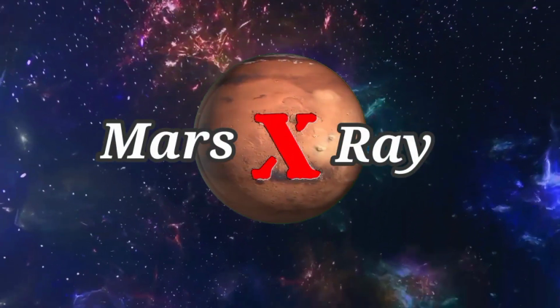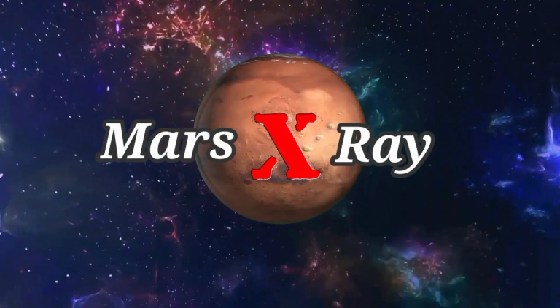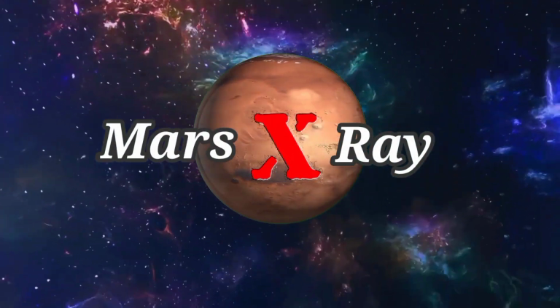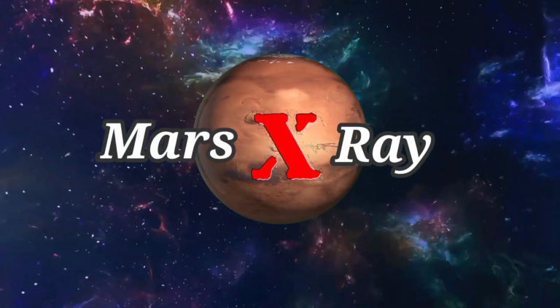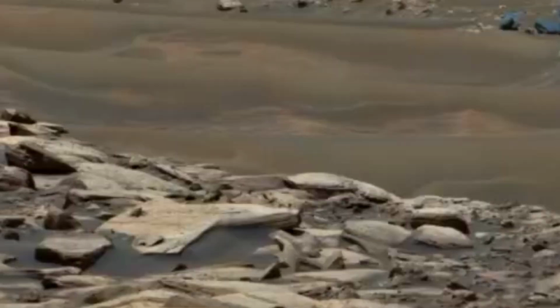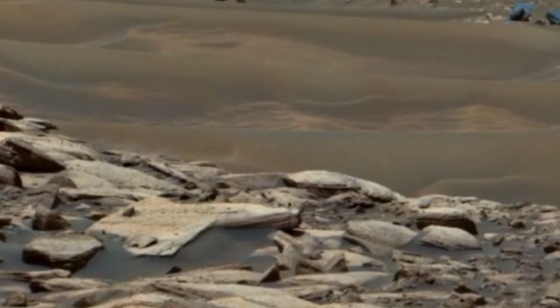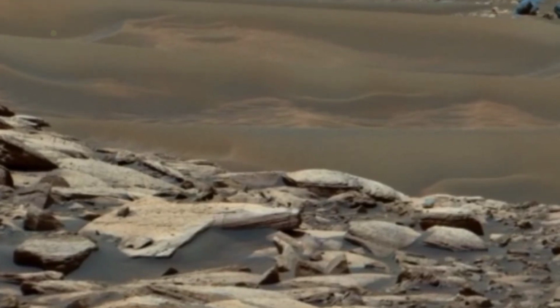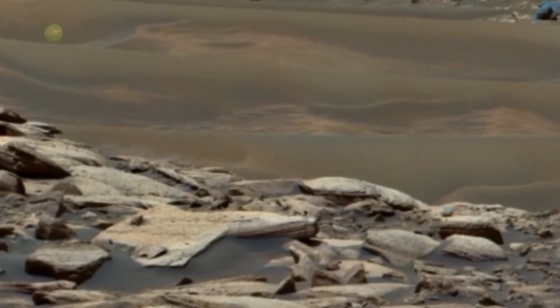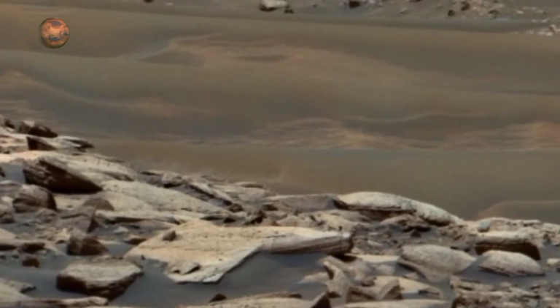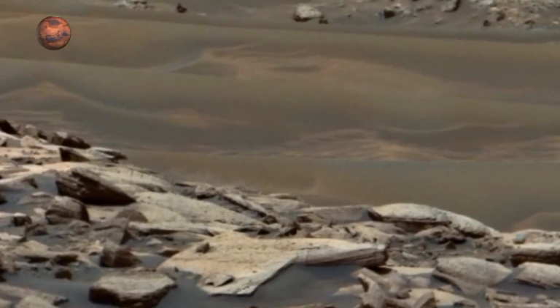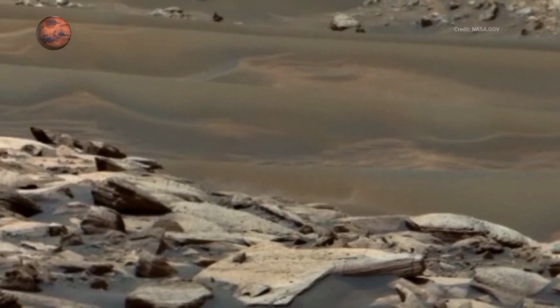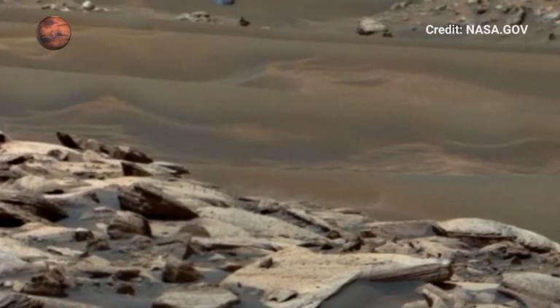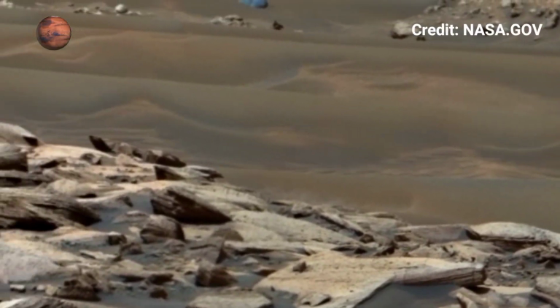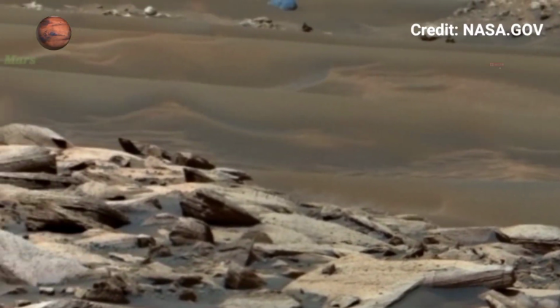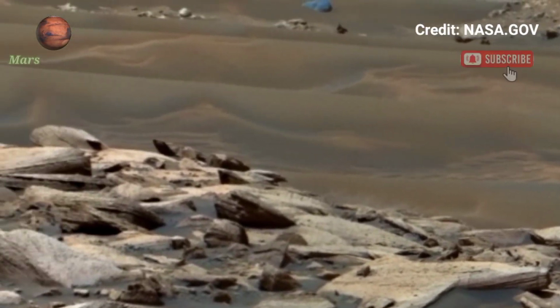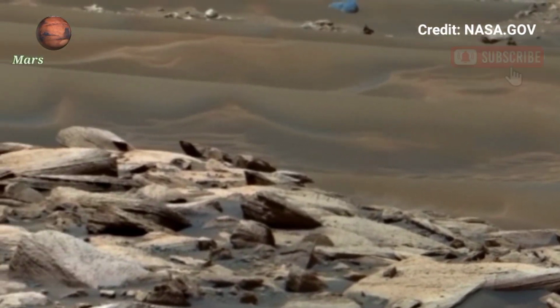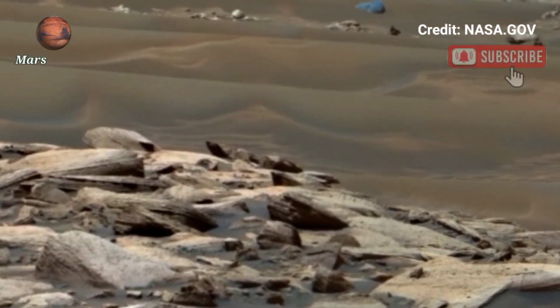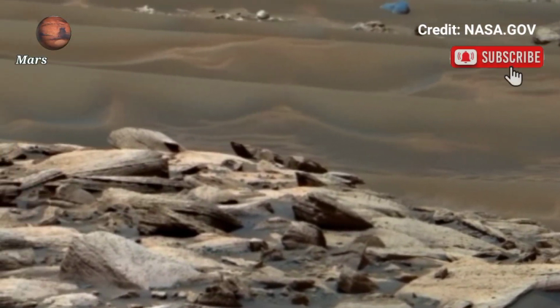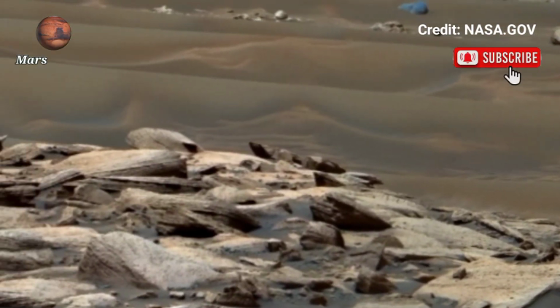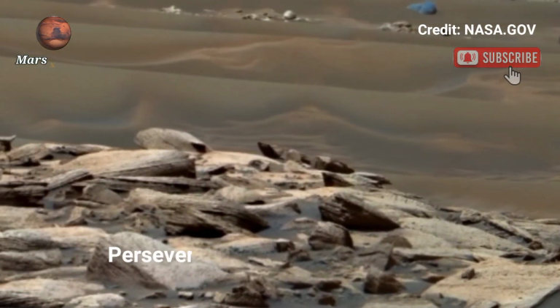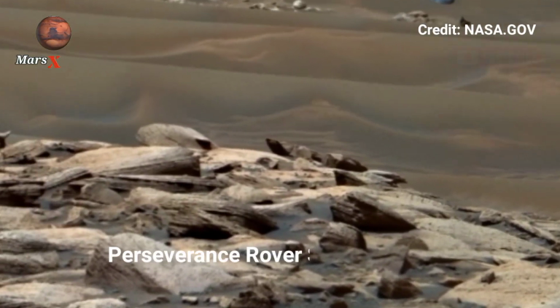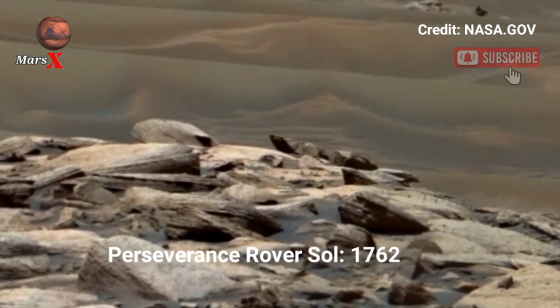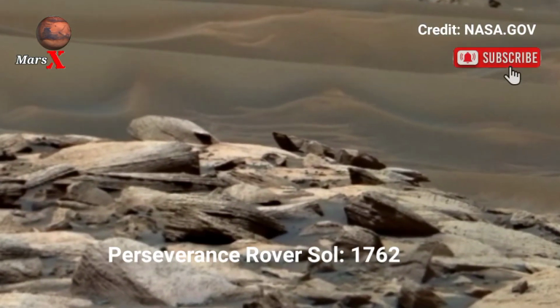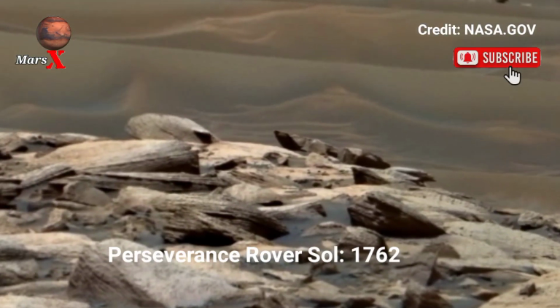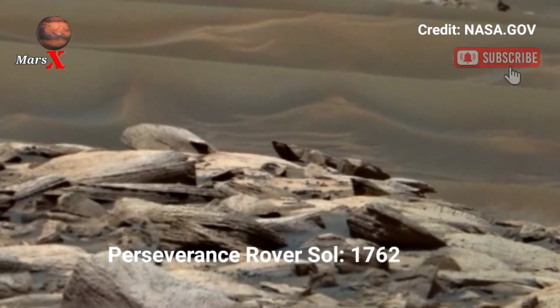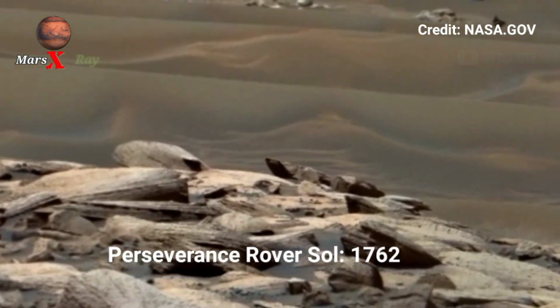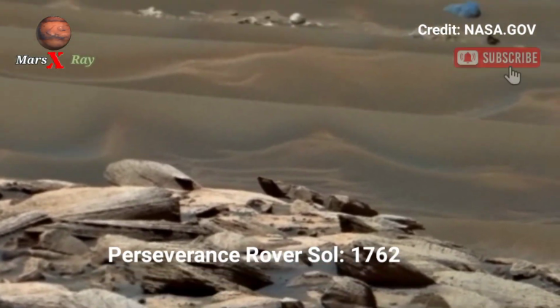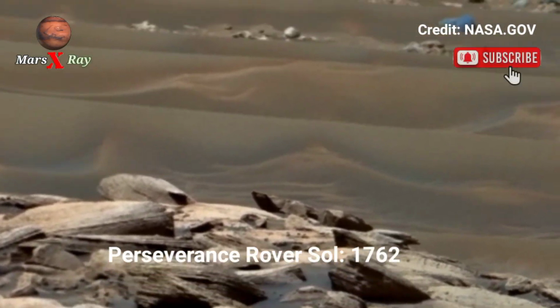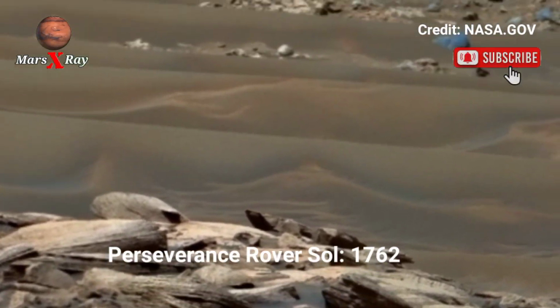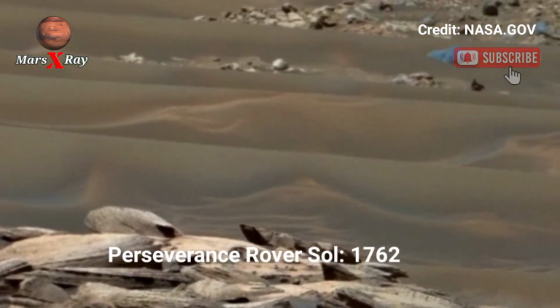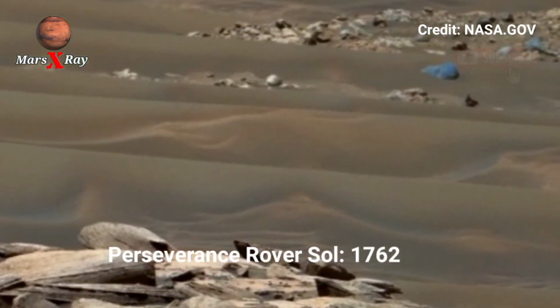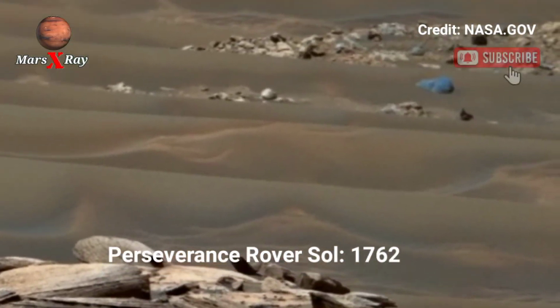Hi guys, welcome back to our YouTube channel. Mars X-Ray: NASA's Mars Perseverance Rover Sol 1762.